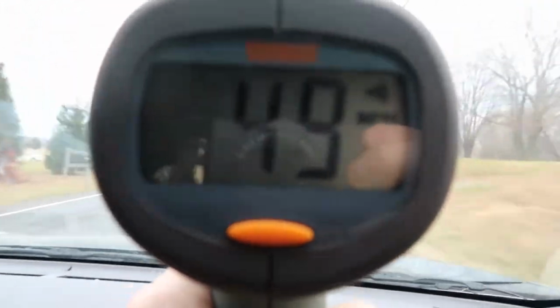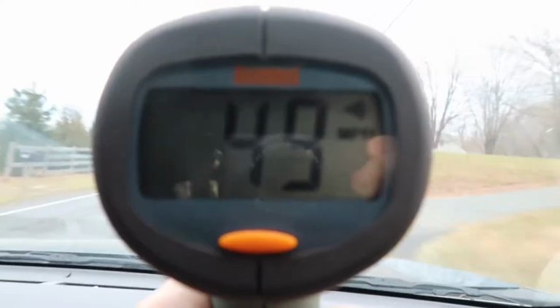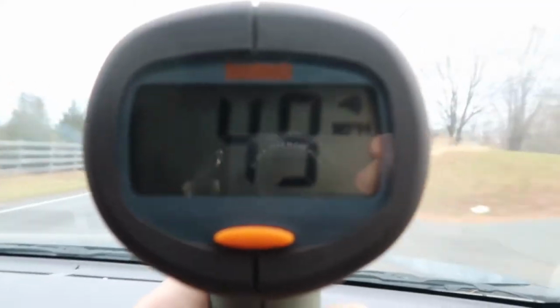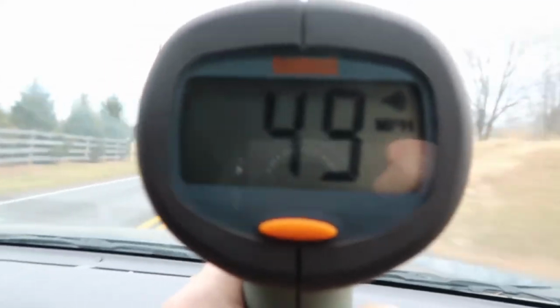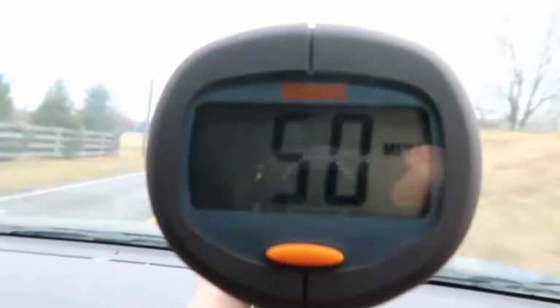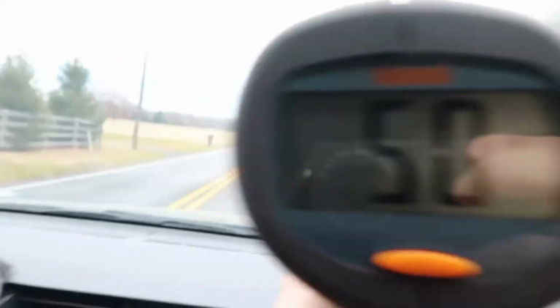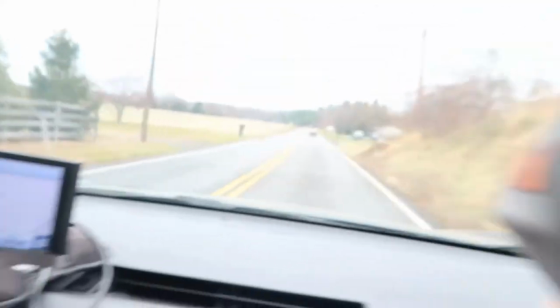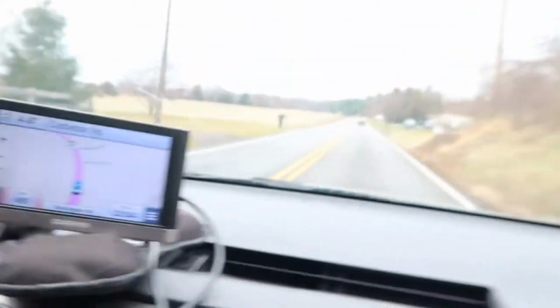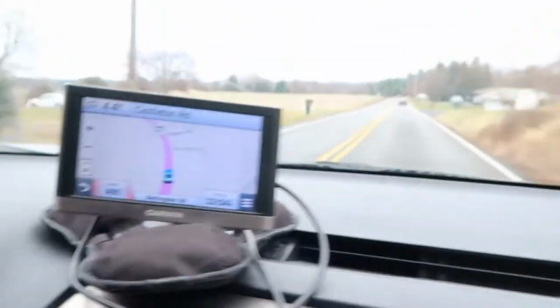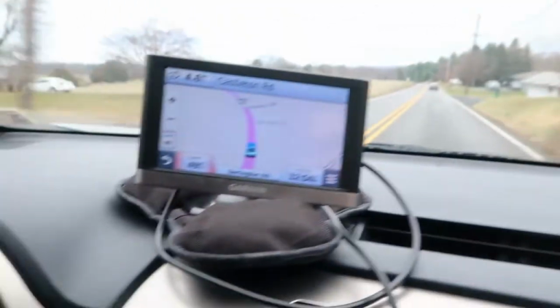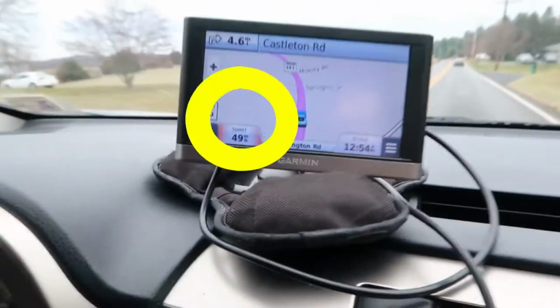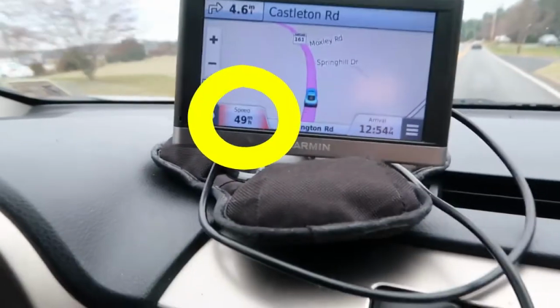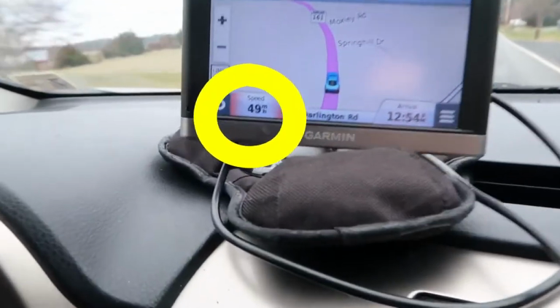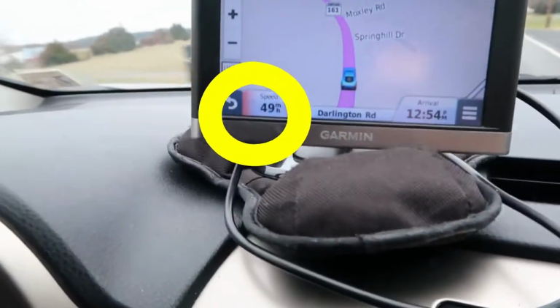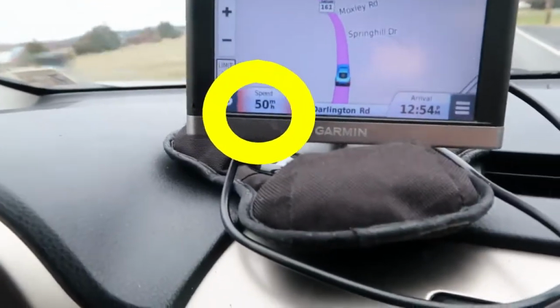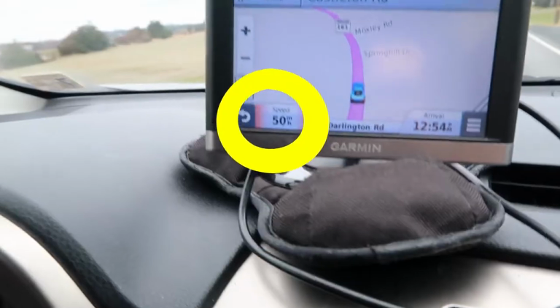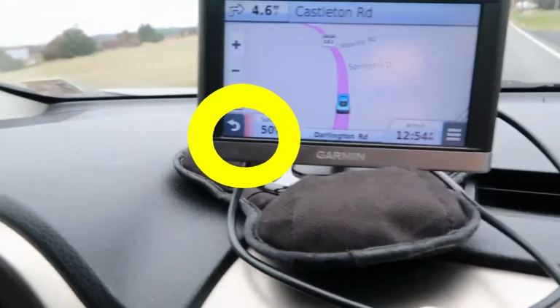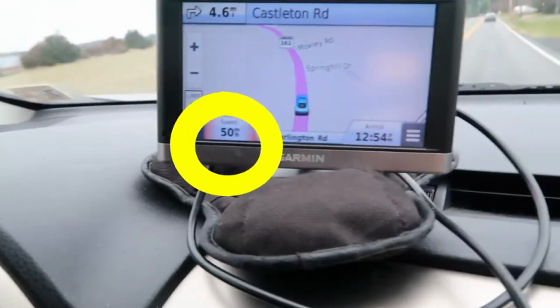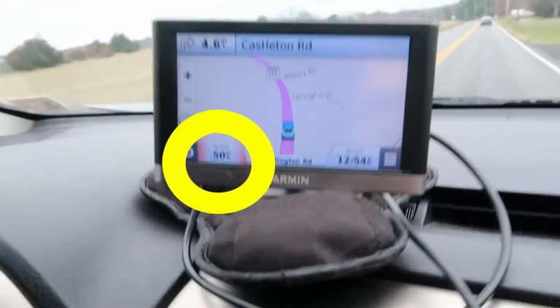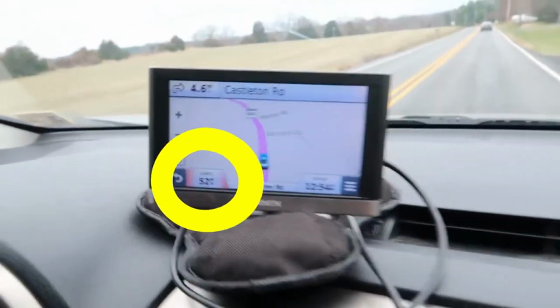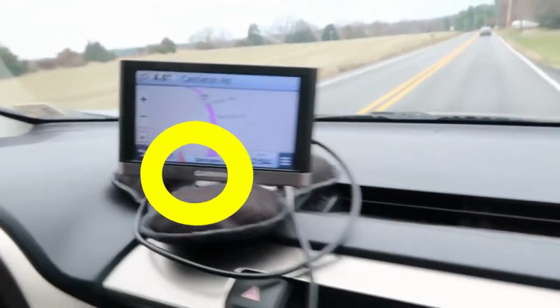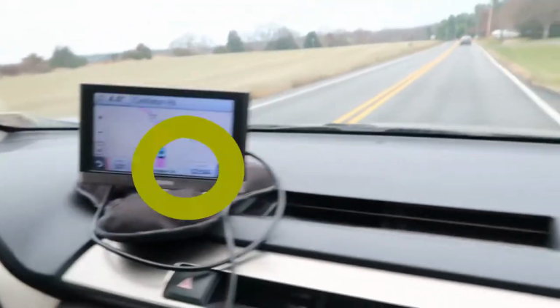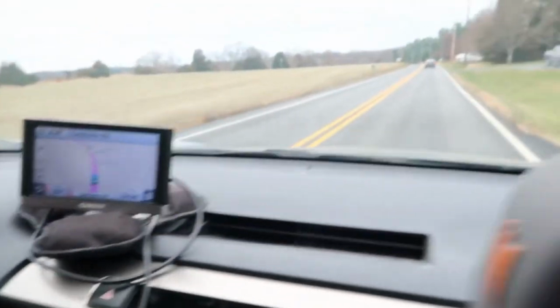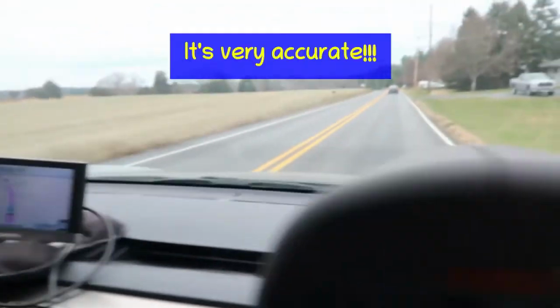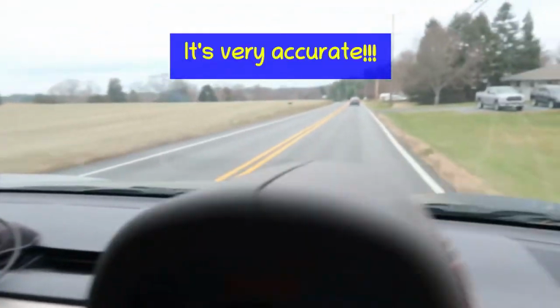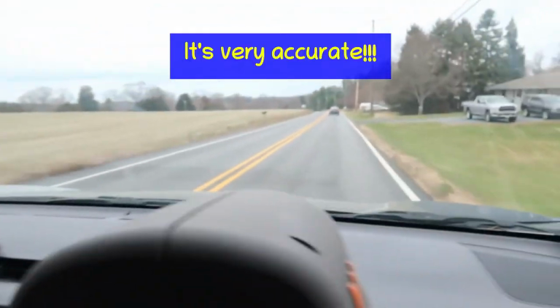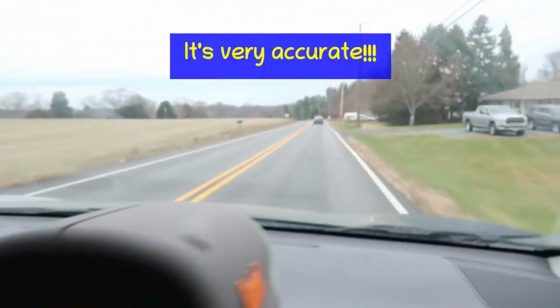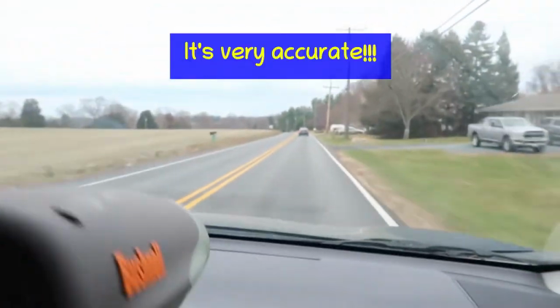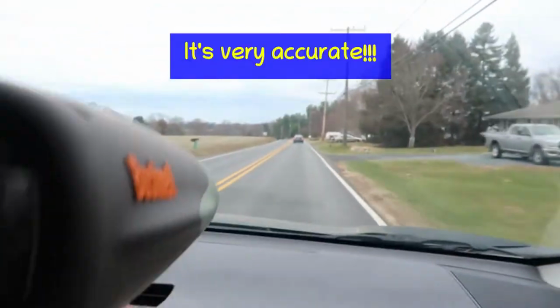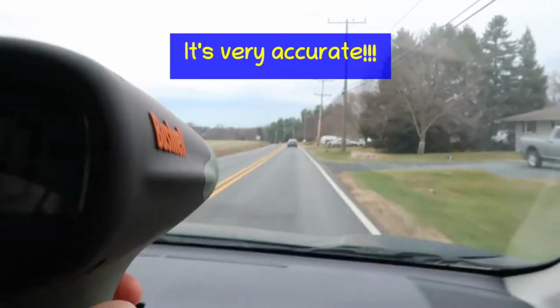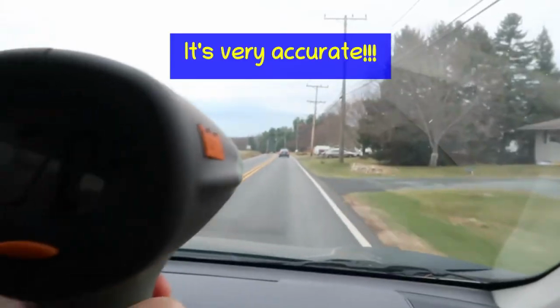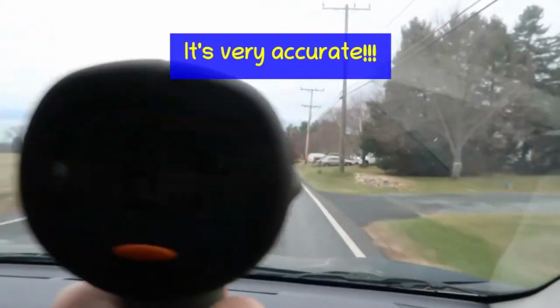48, 49 miles an hour. And the GPS agrees — 49 miles an hour. Wow, that's cool.